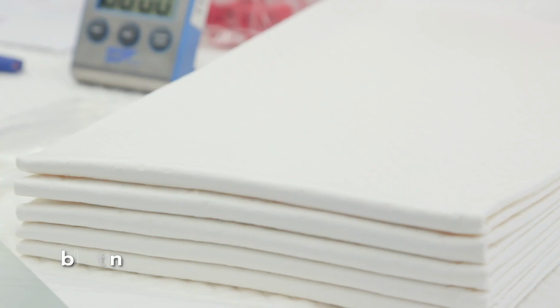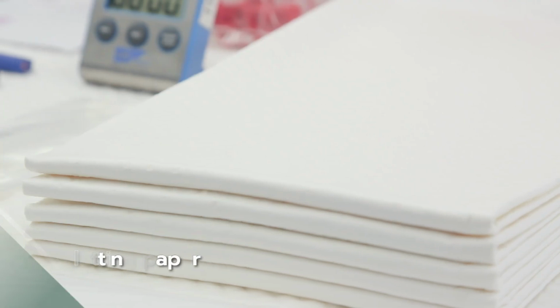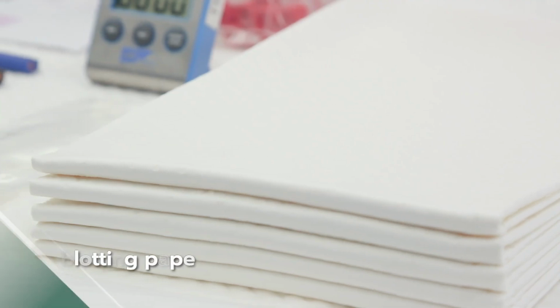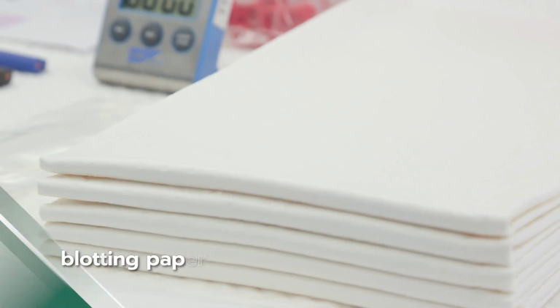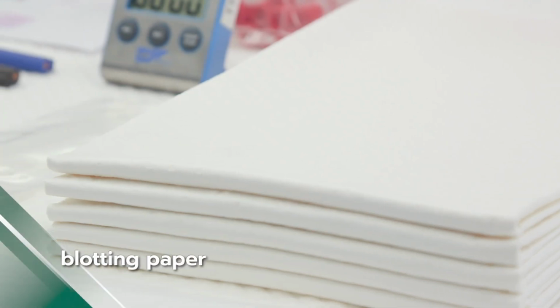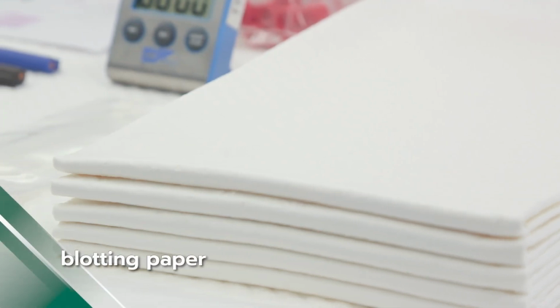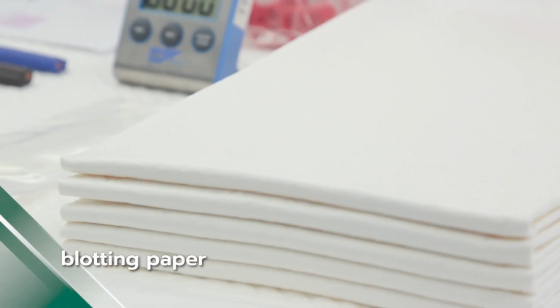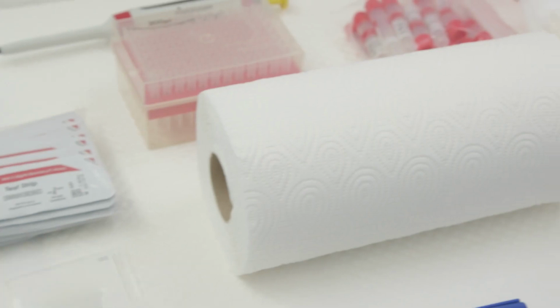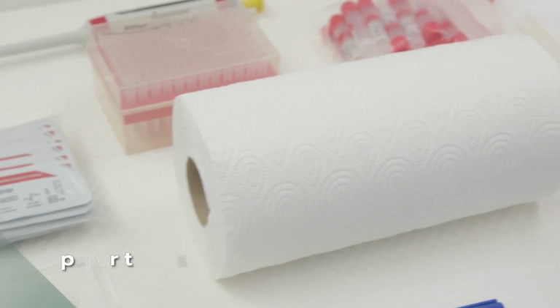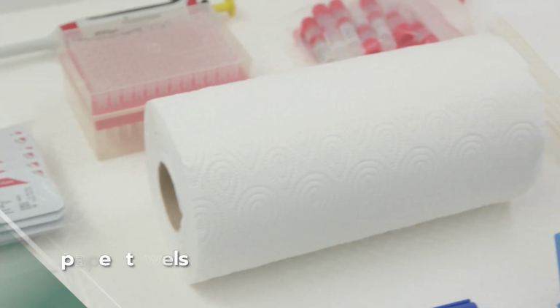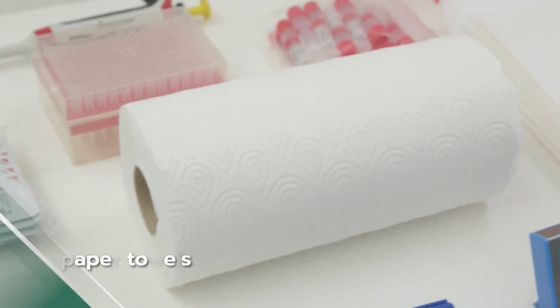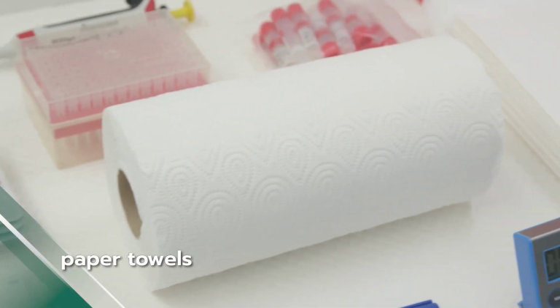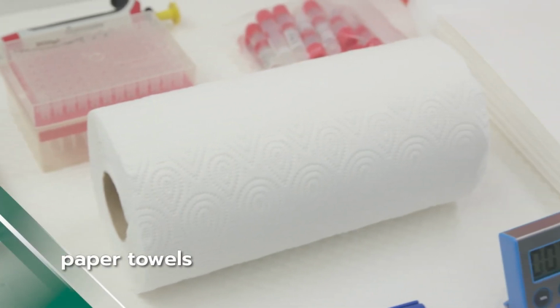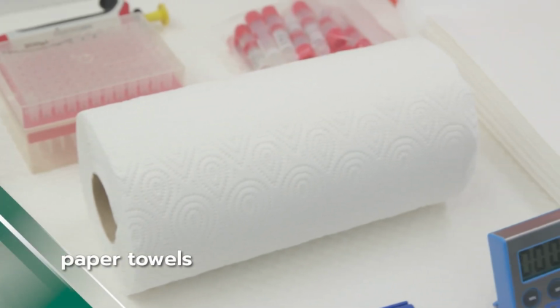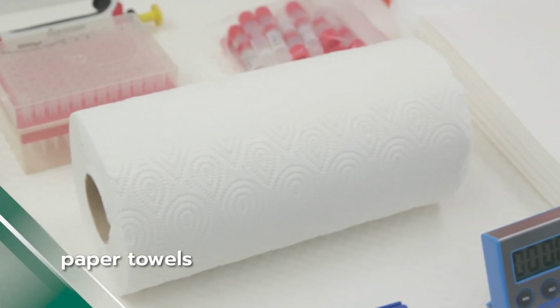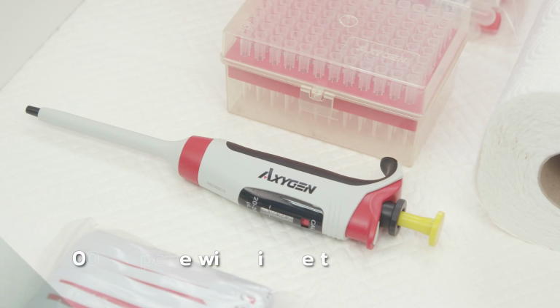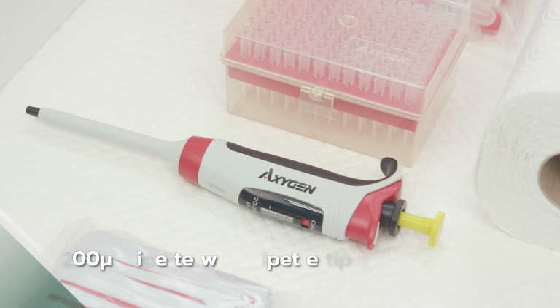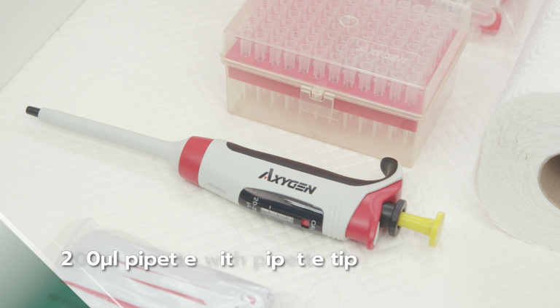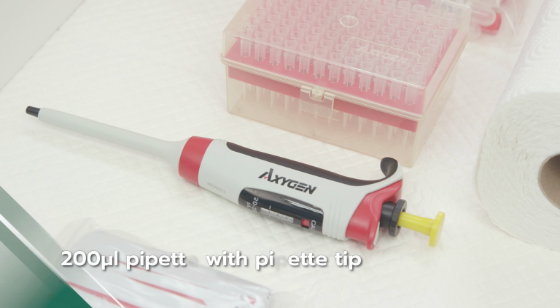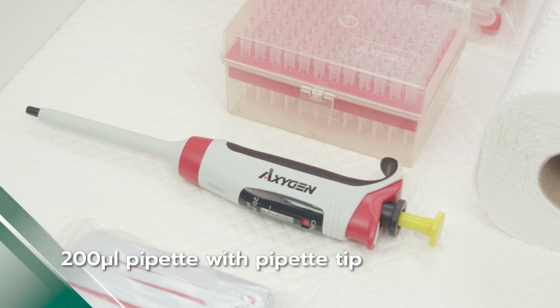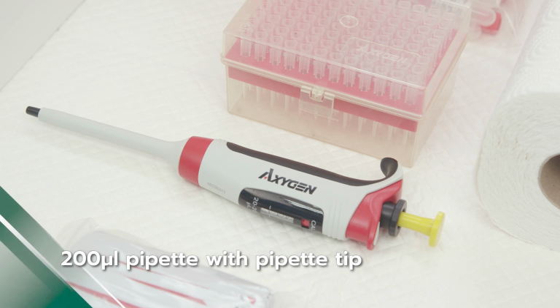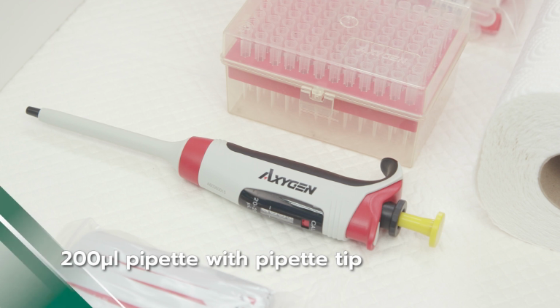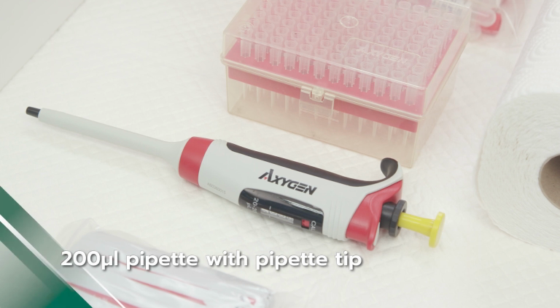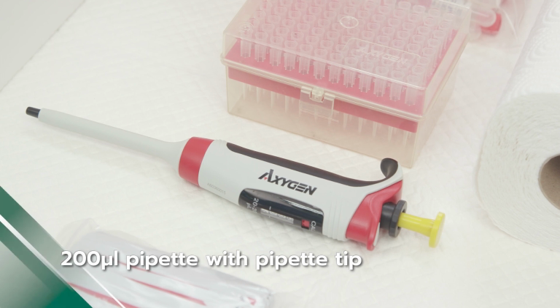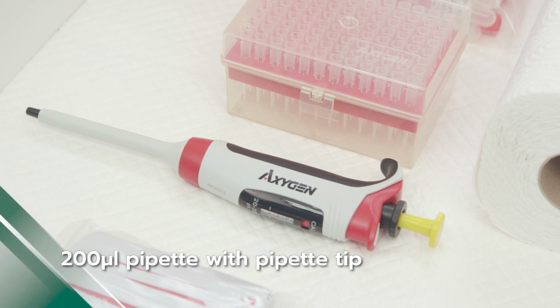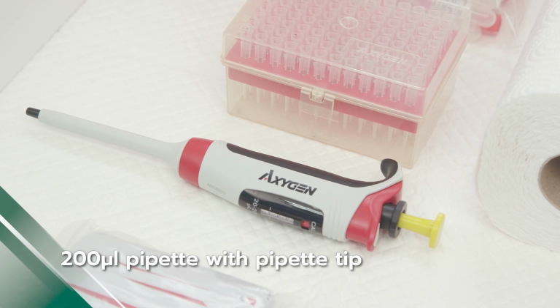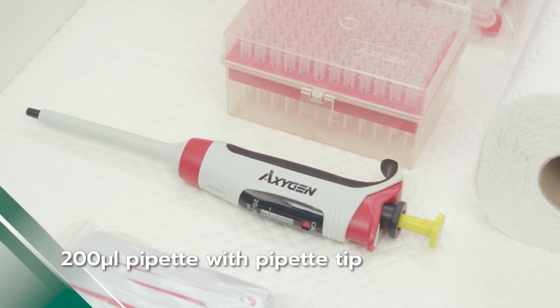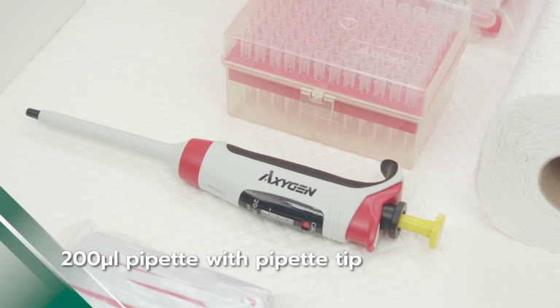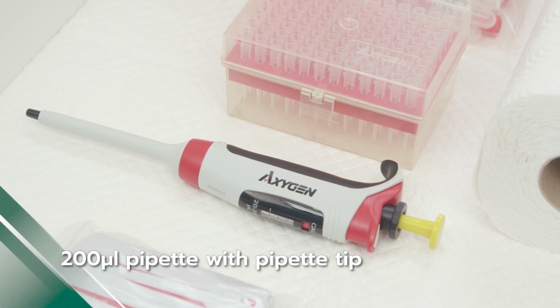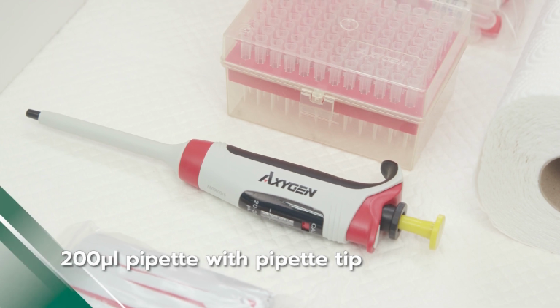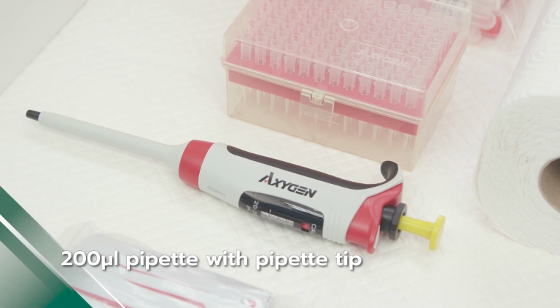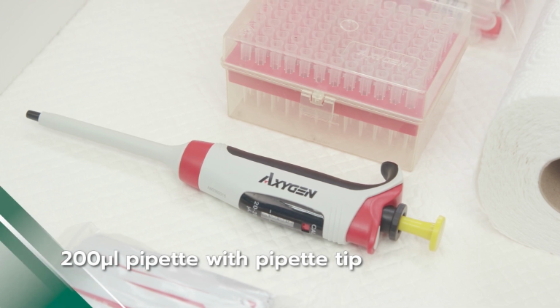Additional equipment also includes Infectious Waste Bags or Biohazard Bags, blotting paper, paper towel, and a 200 microliter pipette with pipette tips.